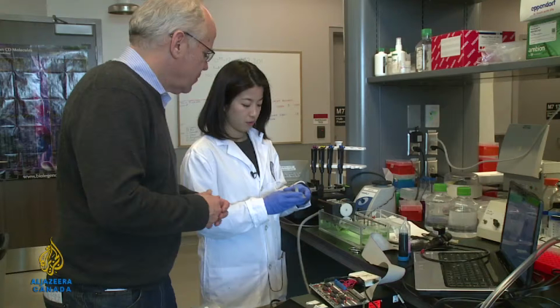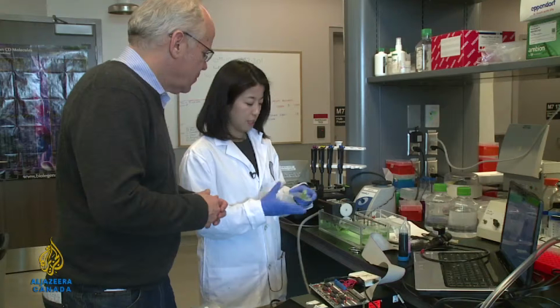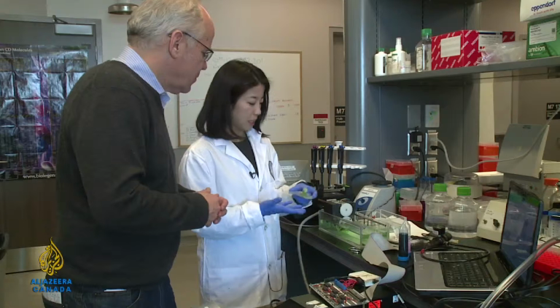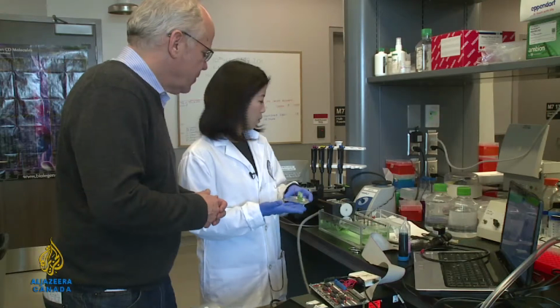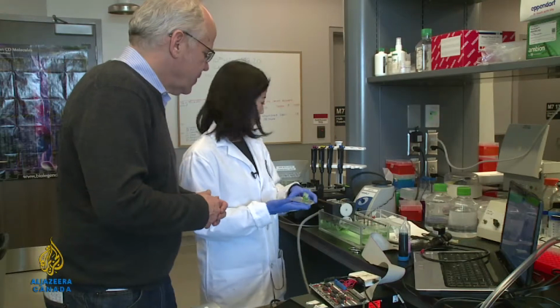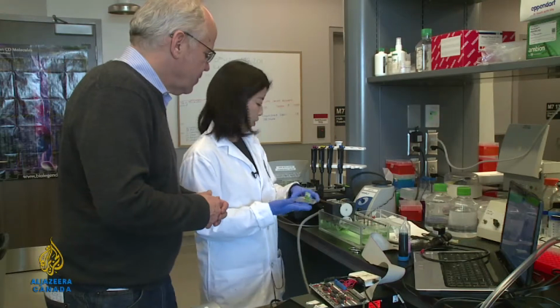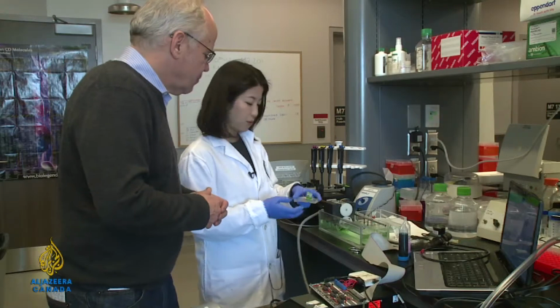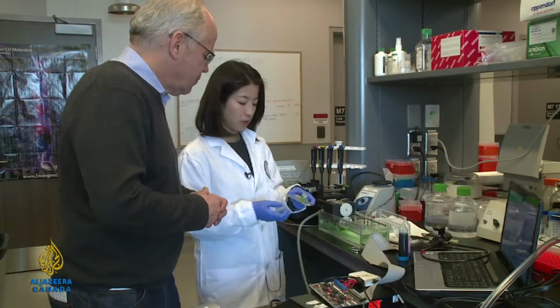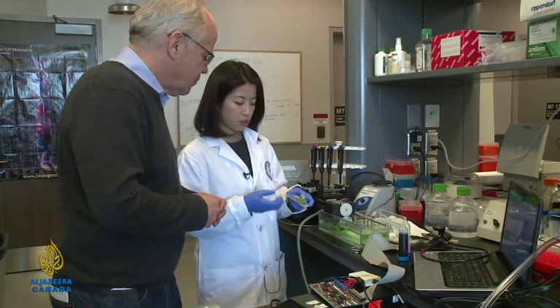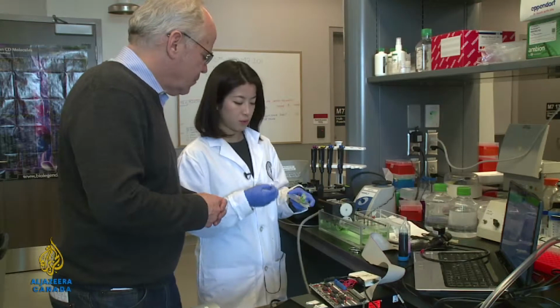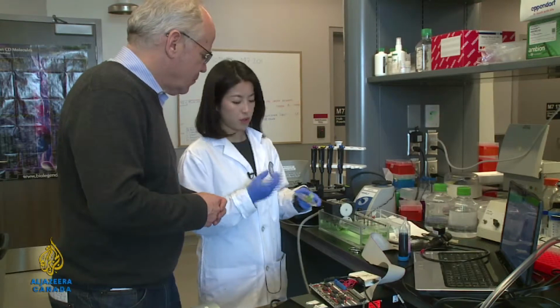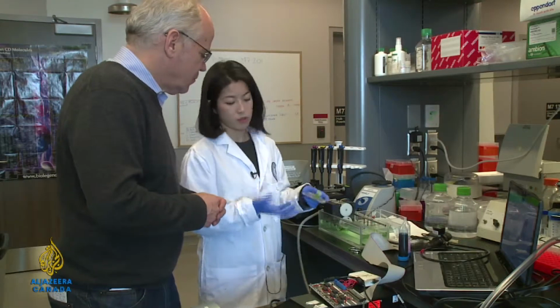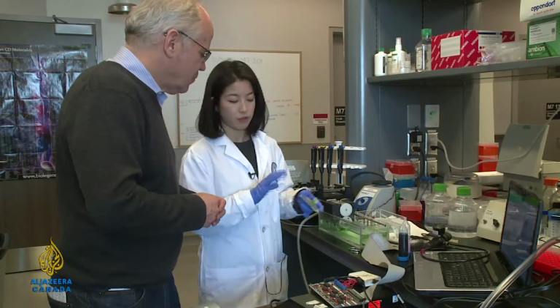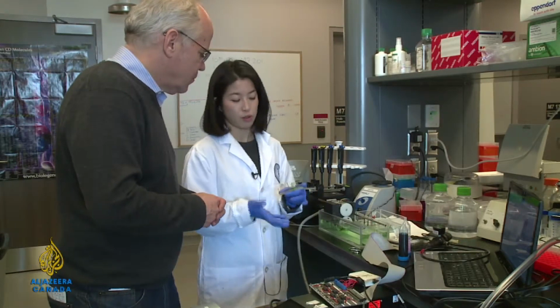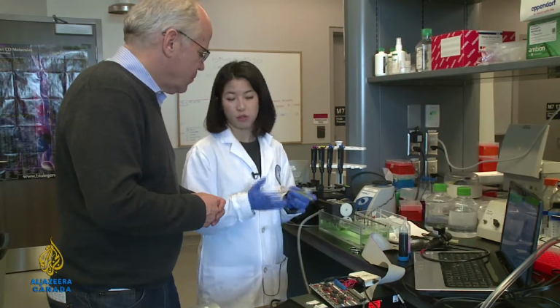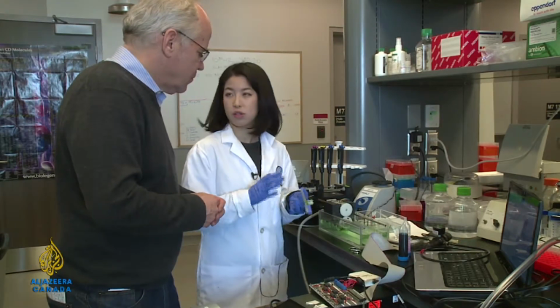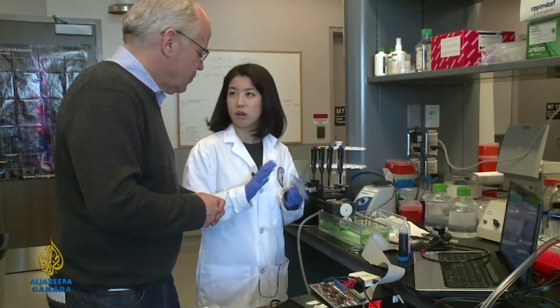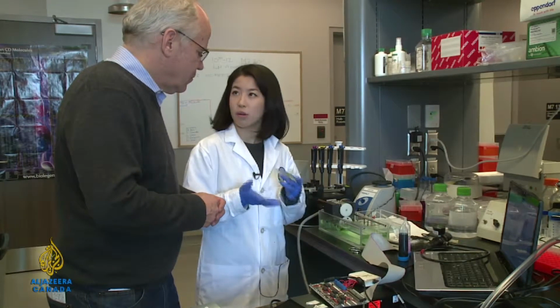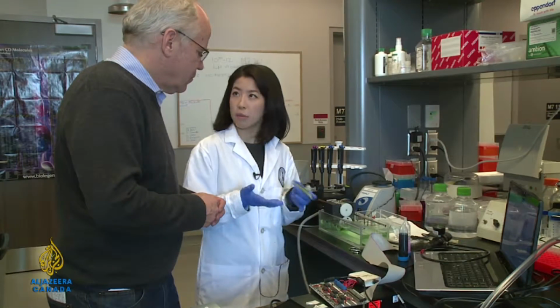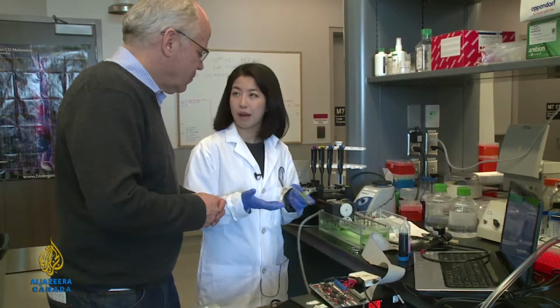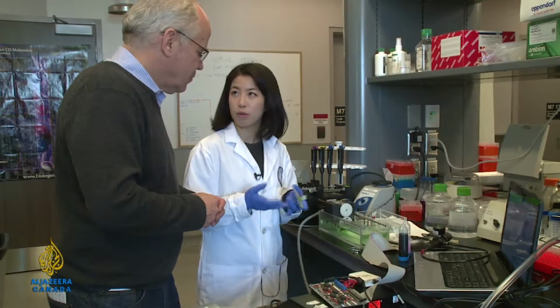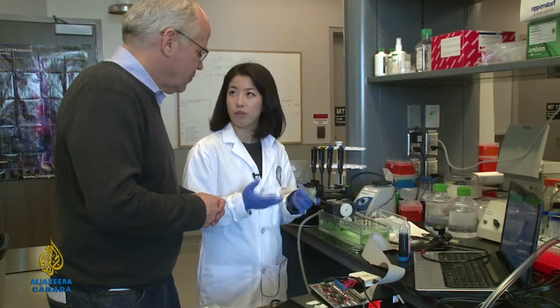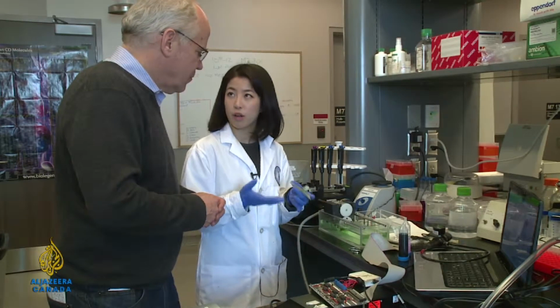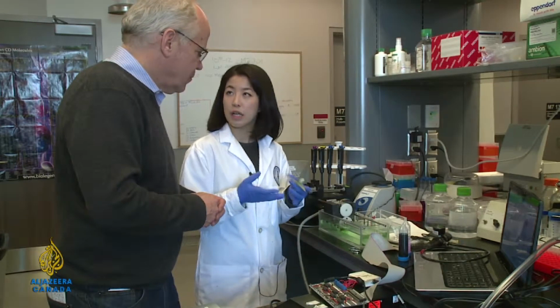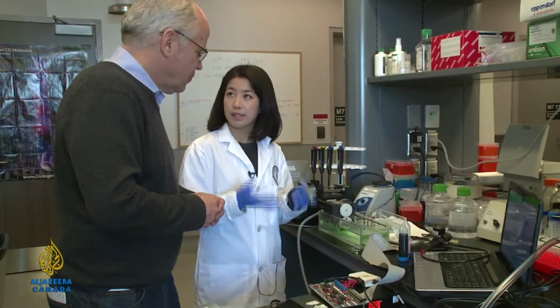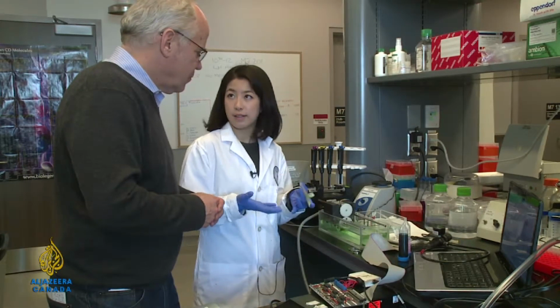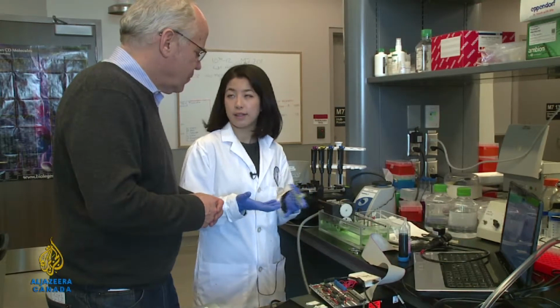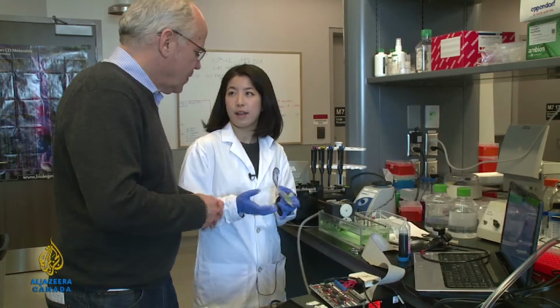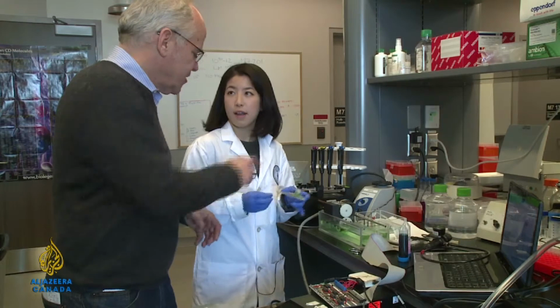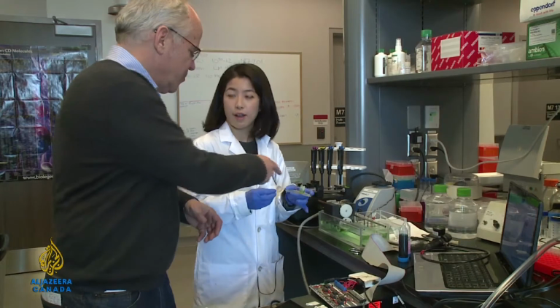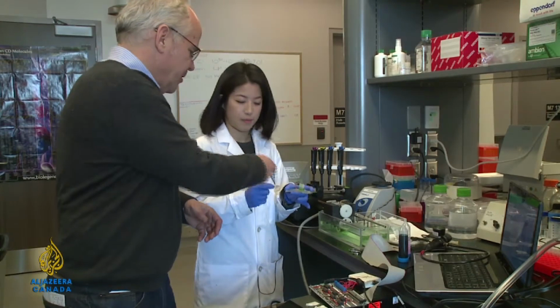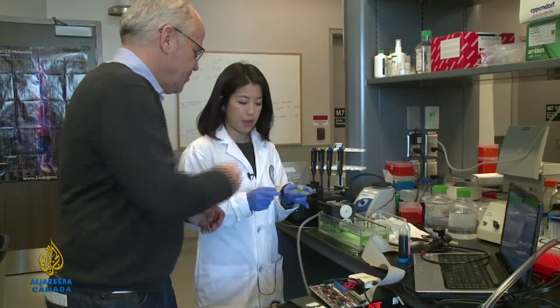Basically, what we do is we use different solutions that are compatible for cells. This is the printer cartridge.